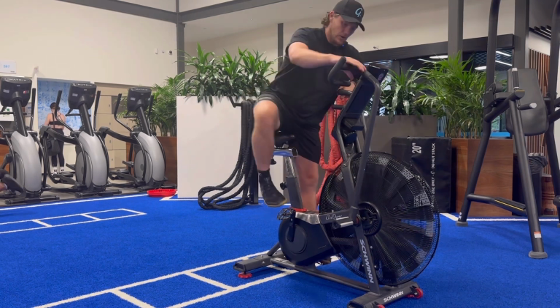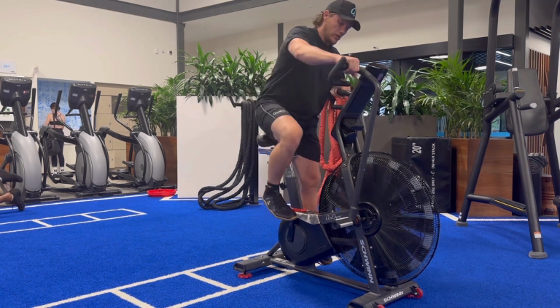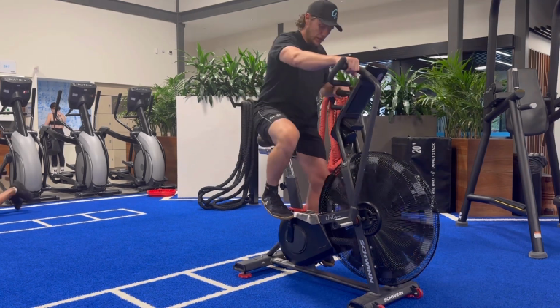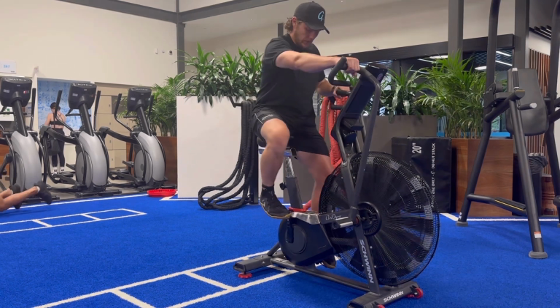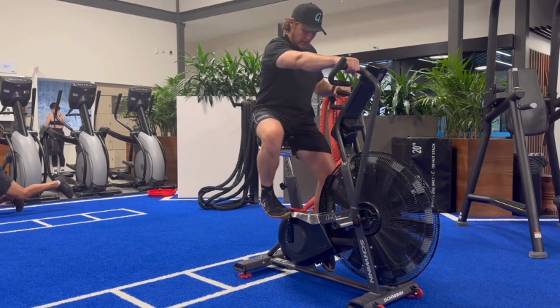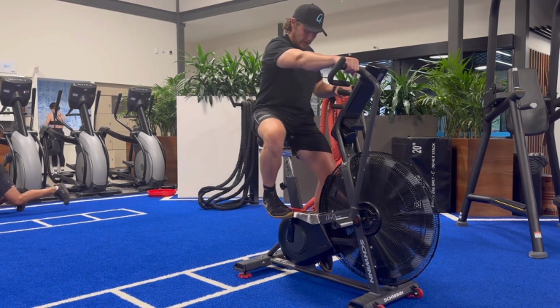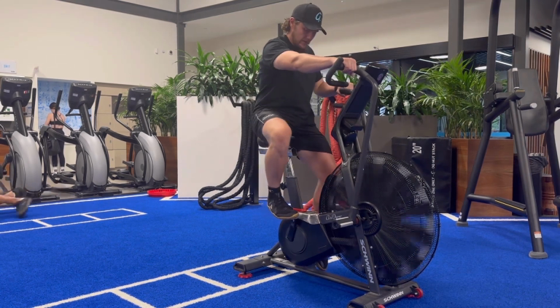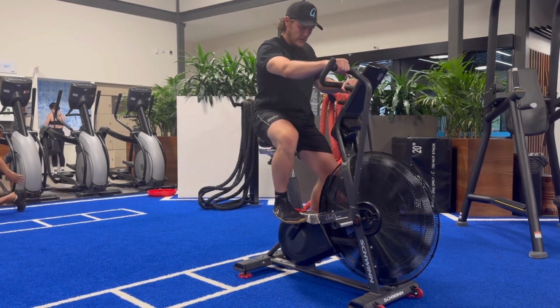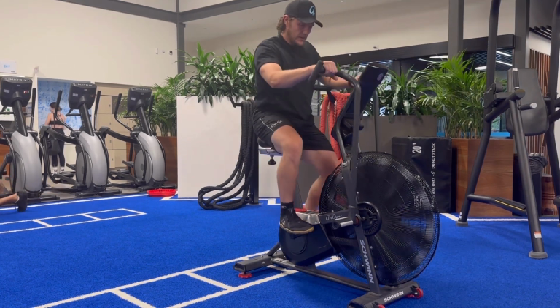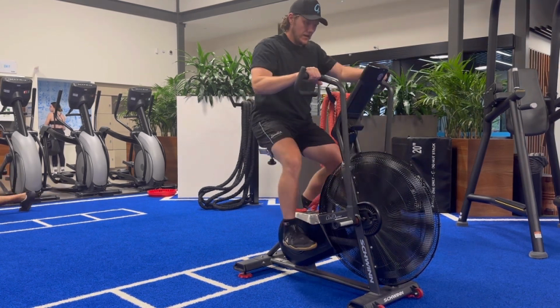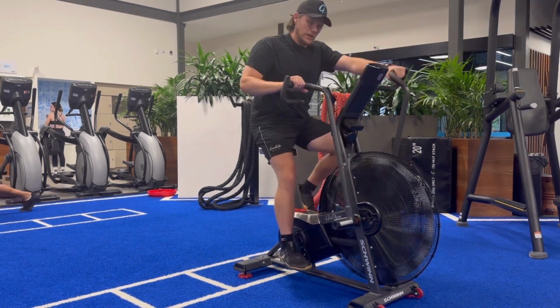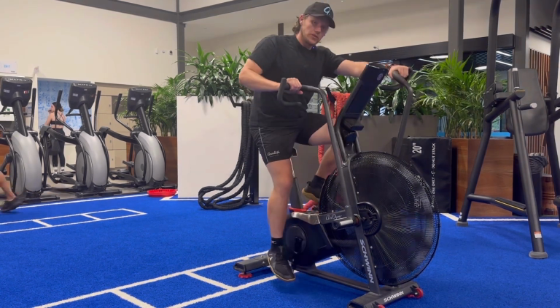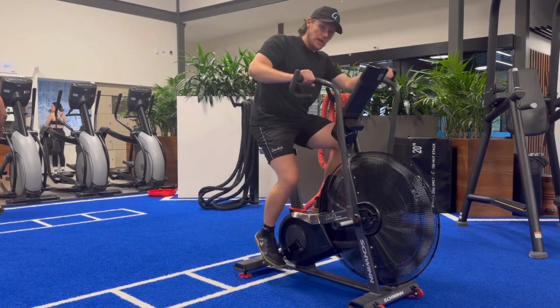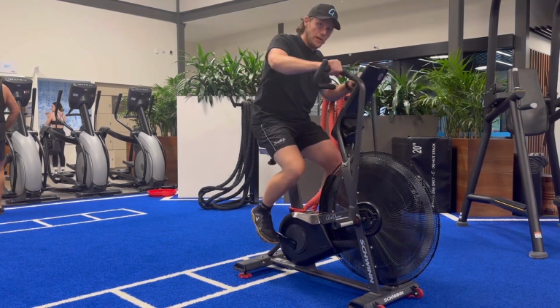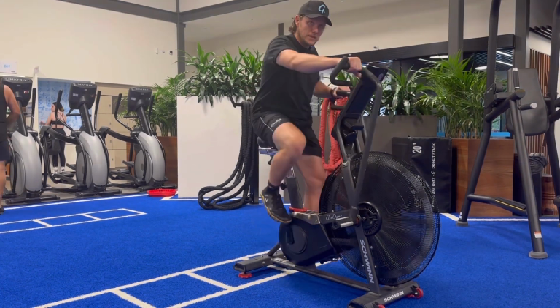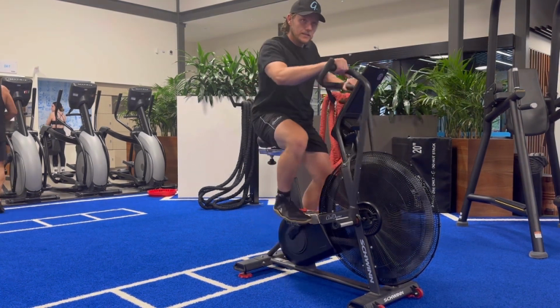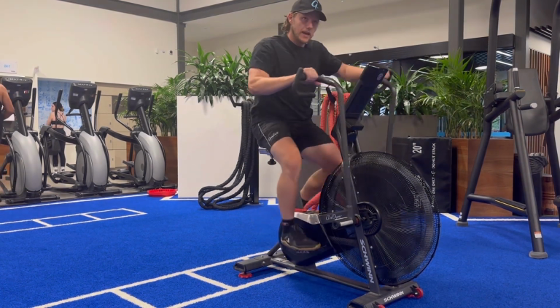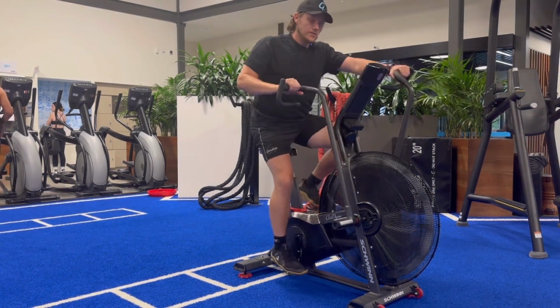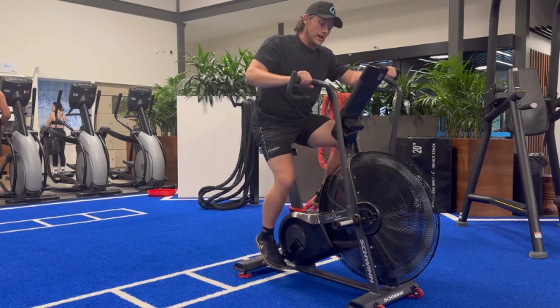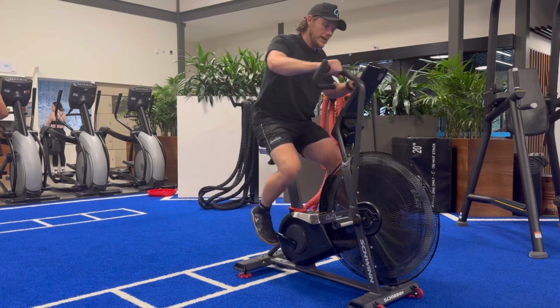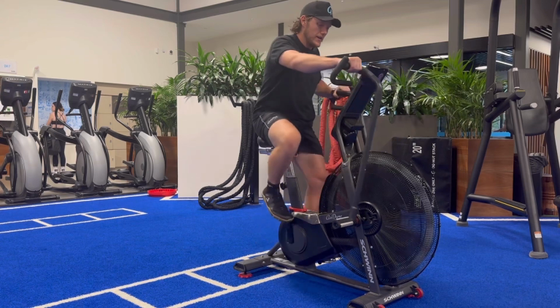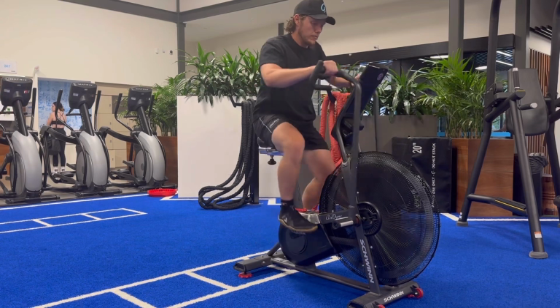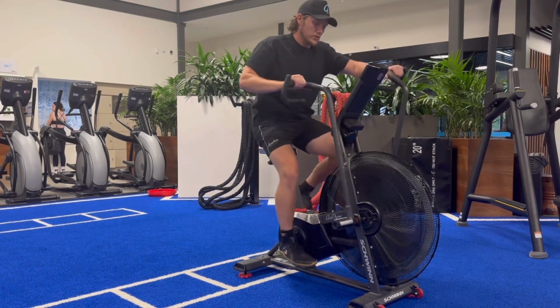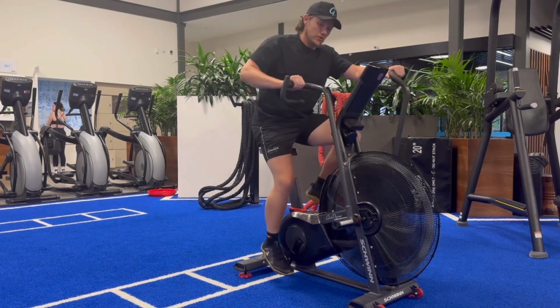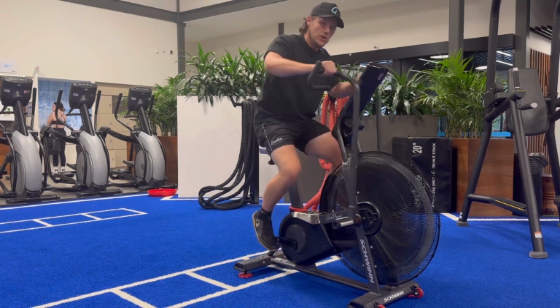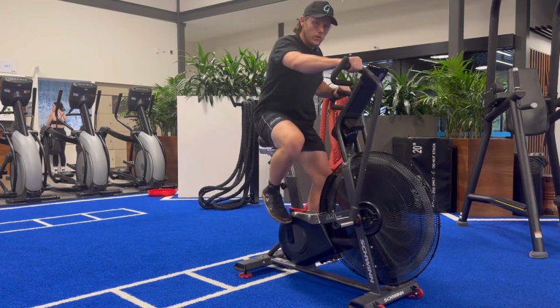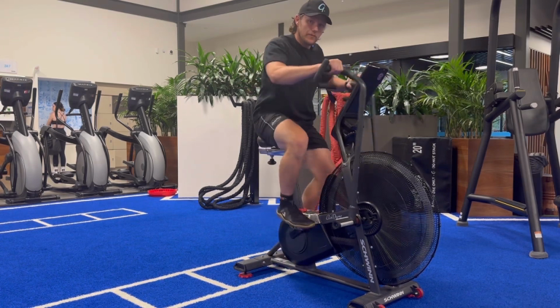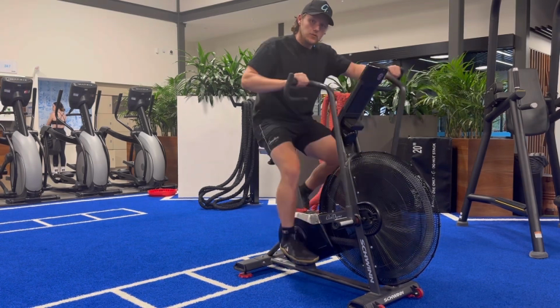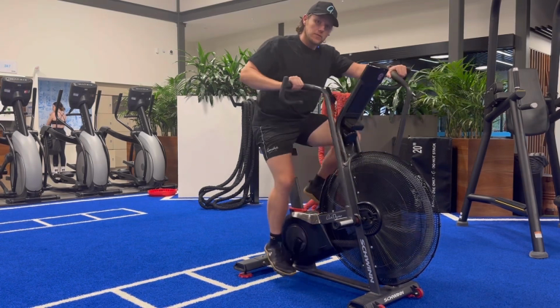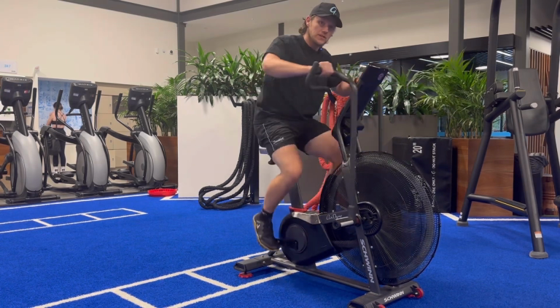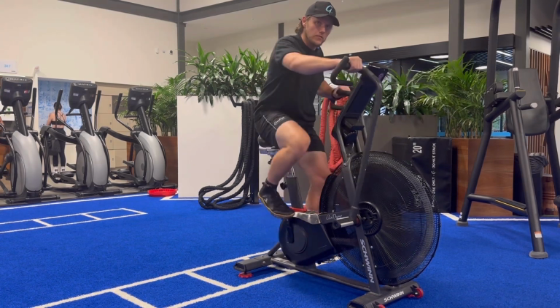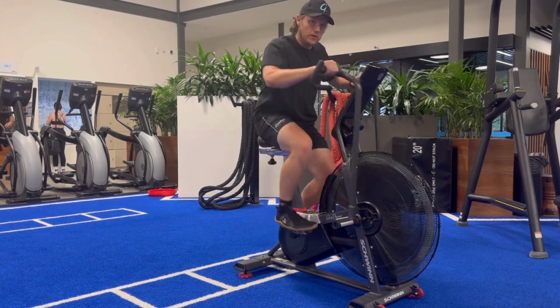Hook yourself over, making sure to use your arms and legs as you start, and push through whatever prescription is on the program.